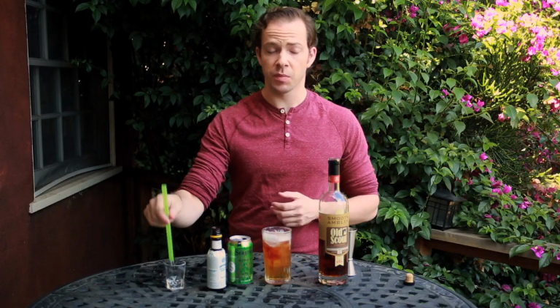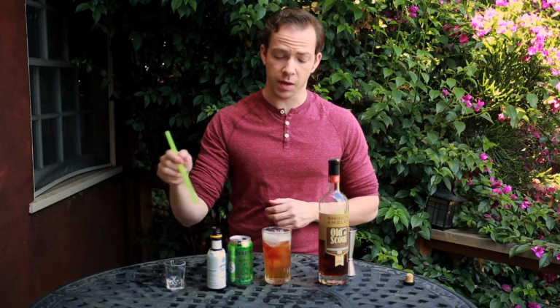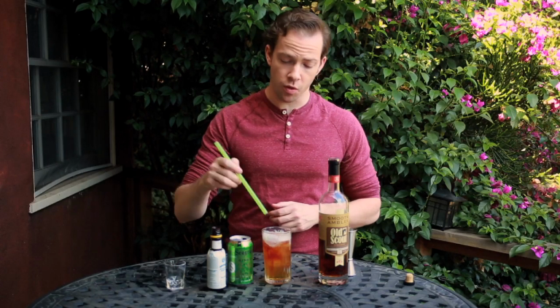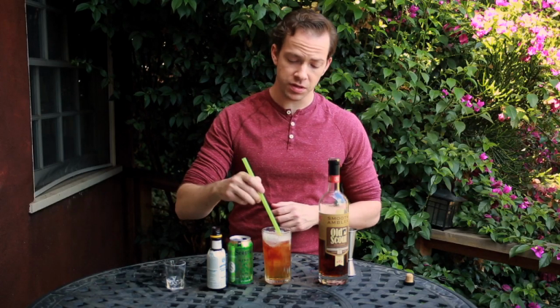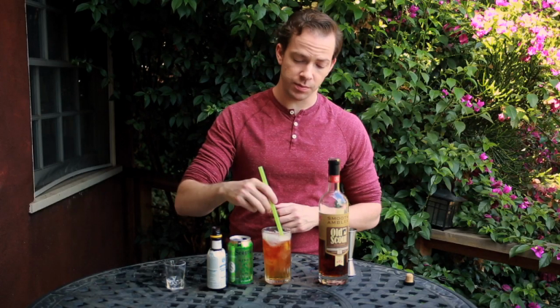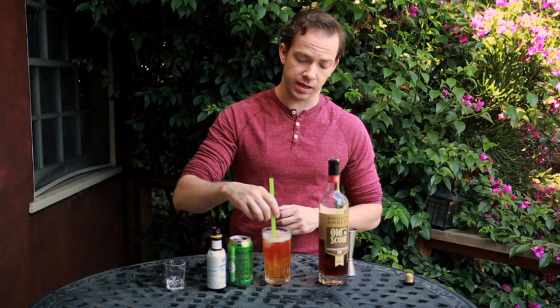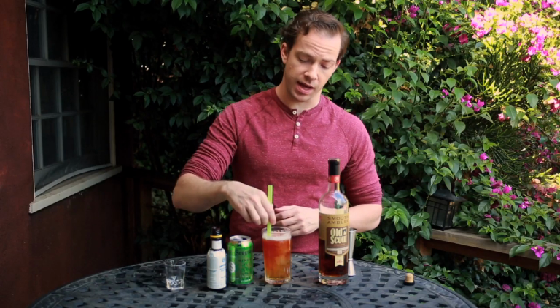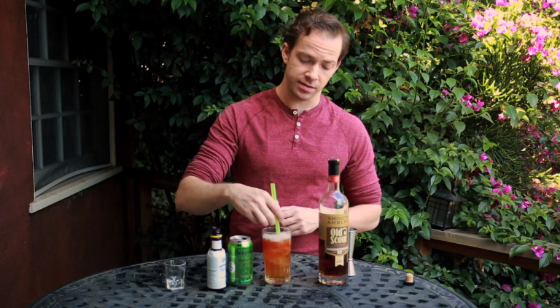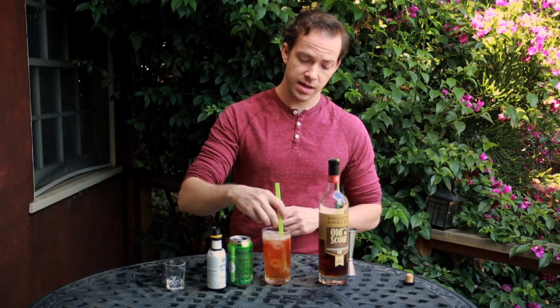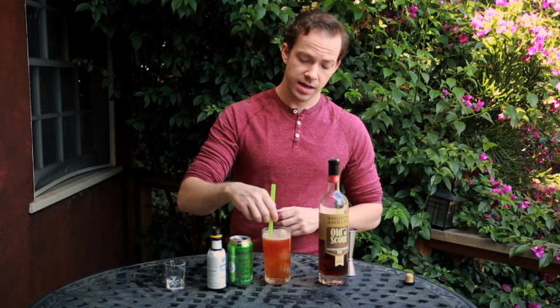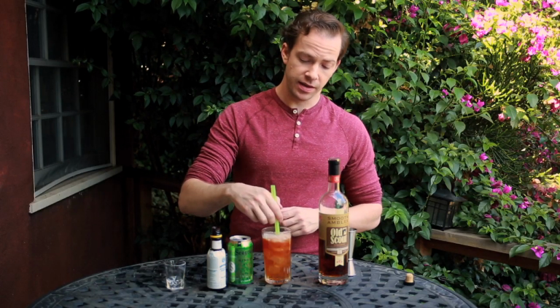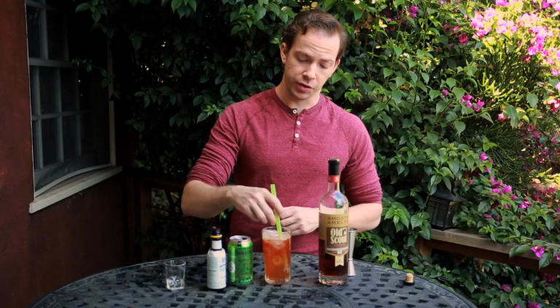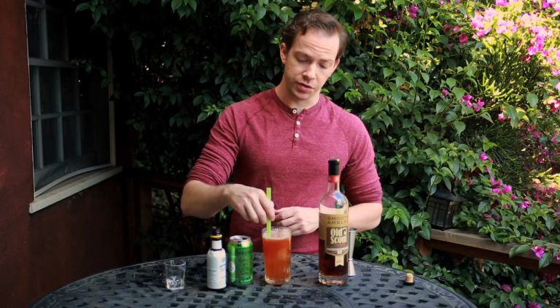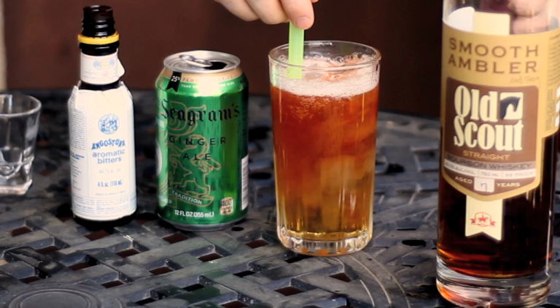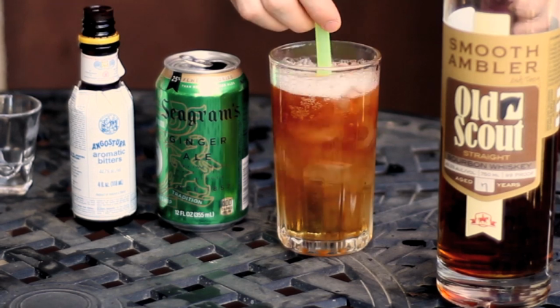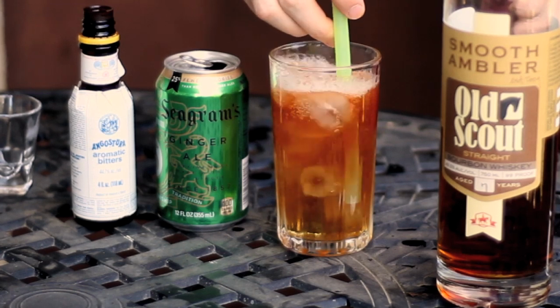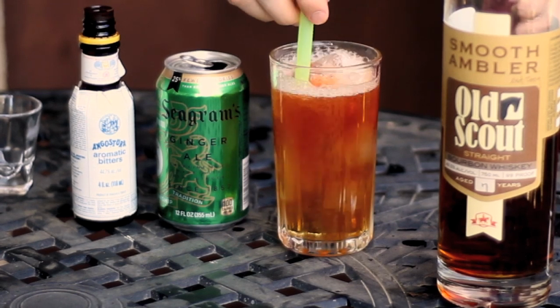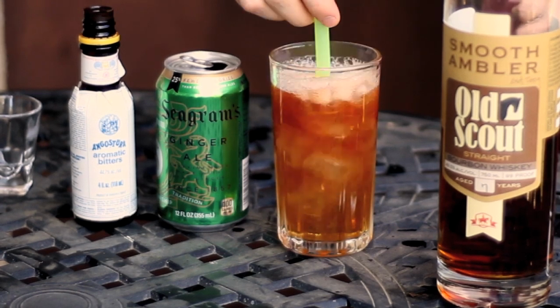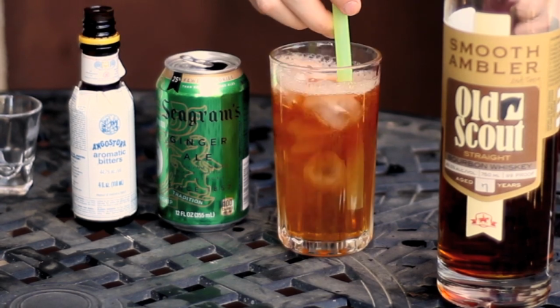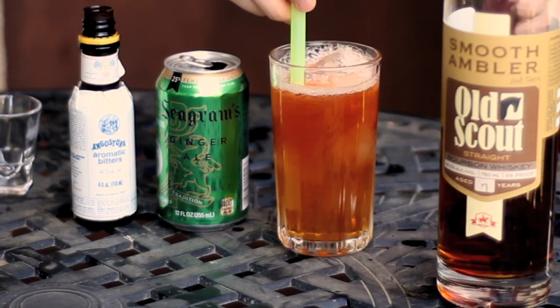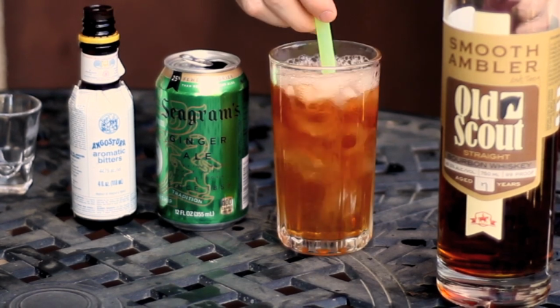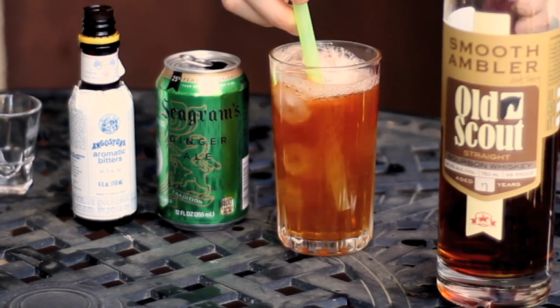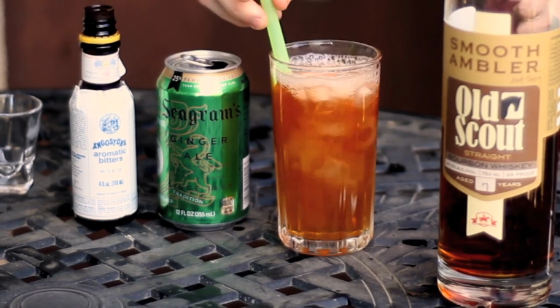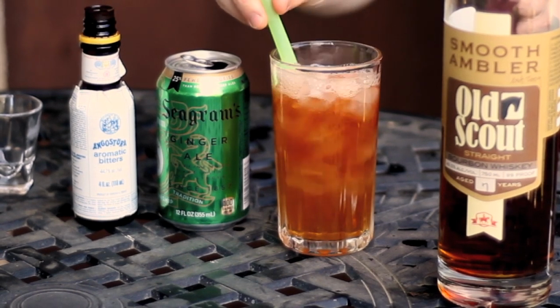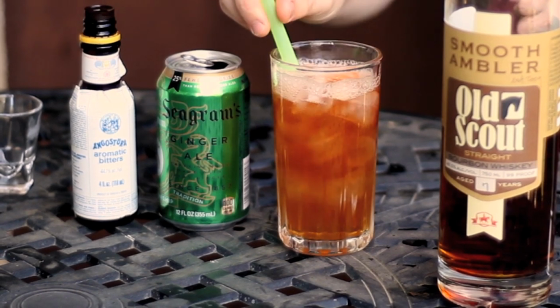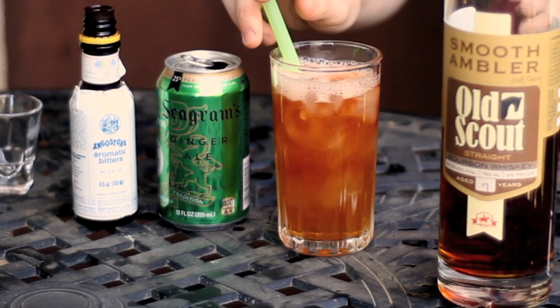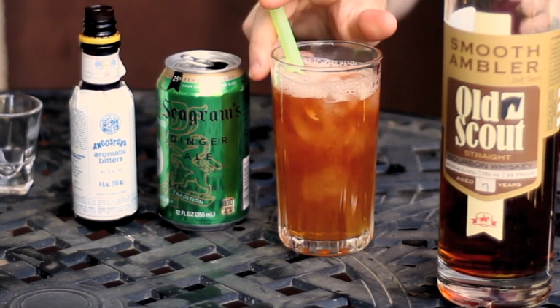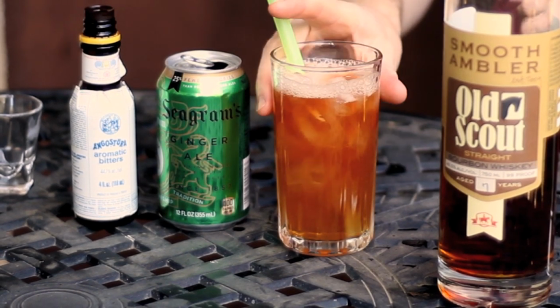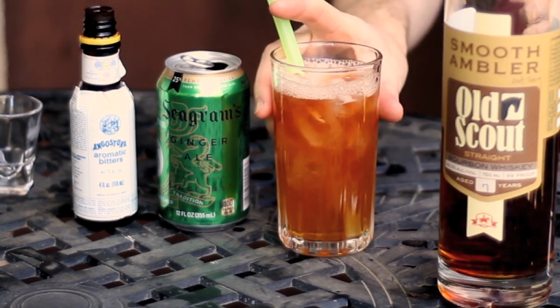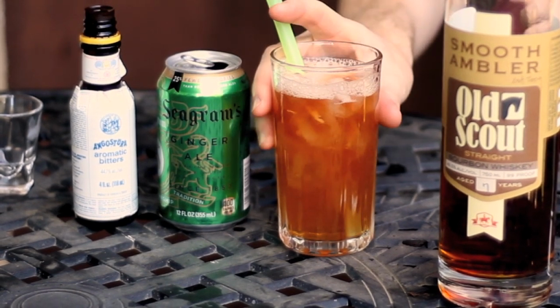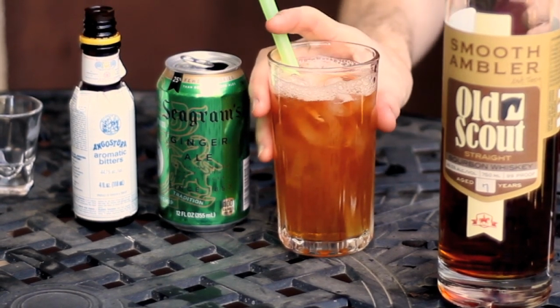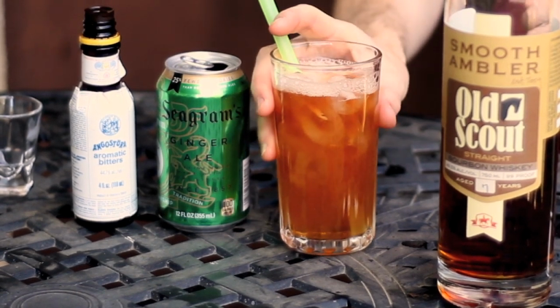Some like more, some like less. Give it a little stir, and there you have it — the horse's neck.